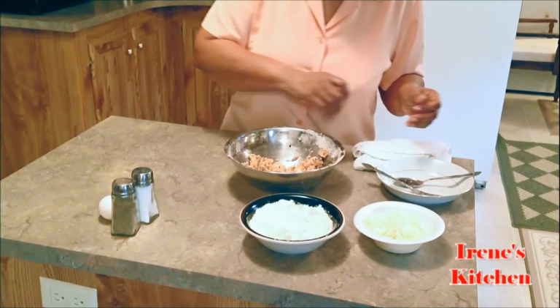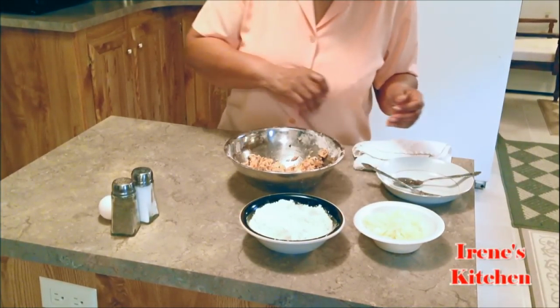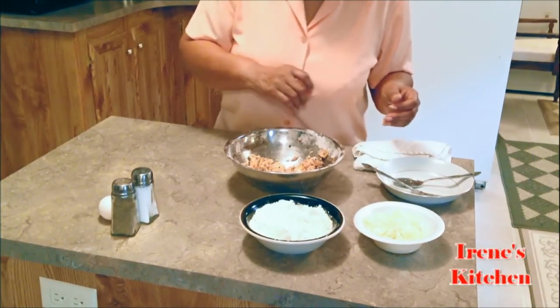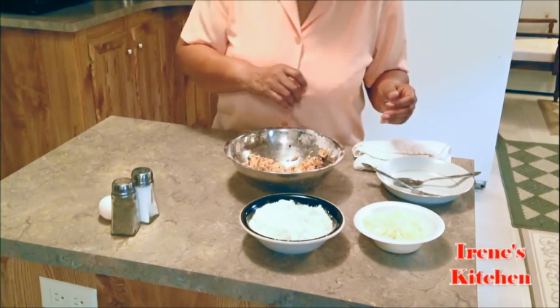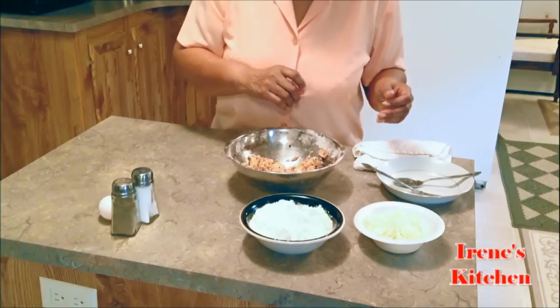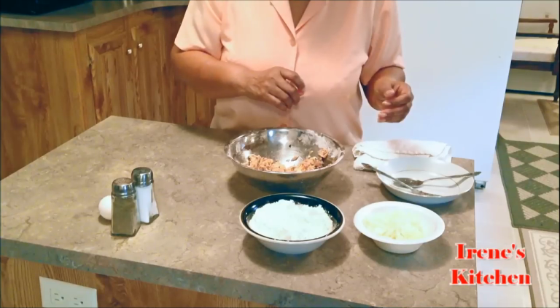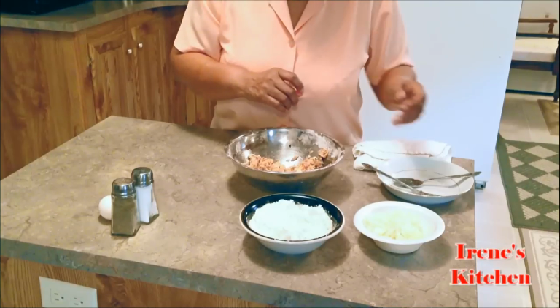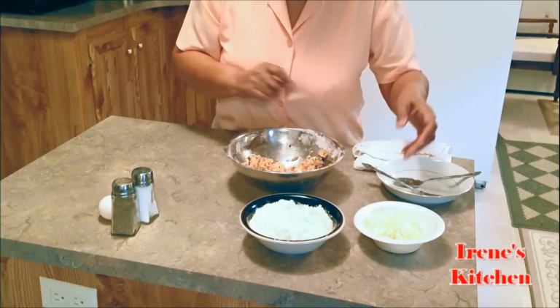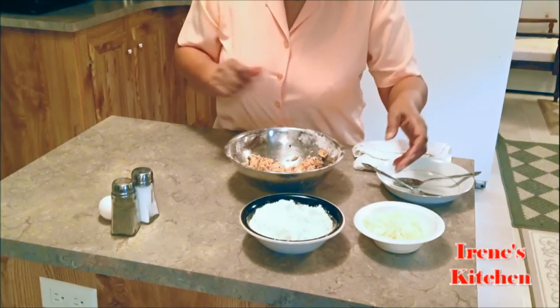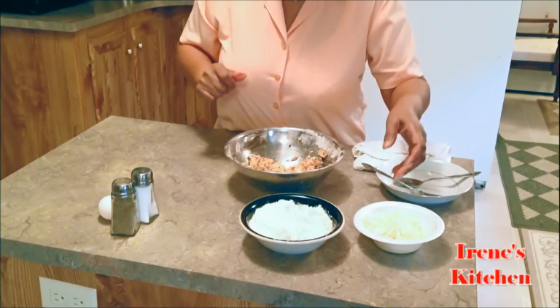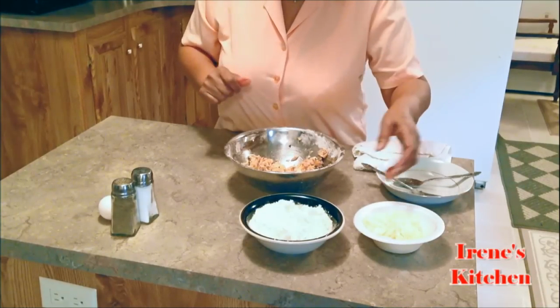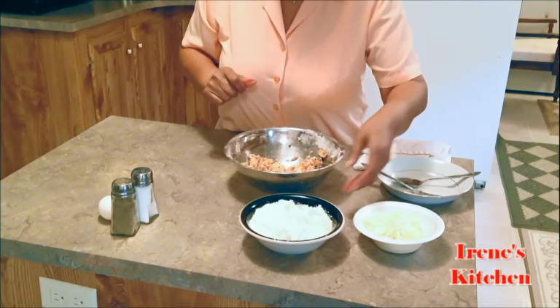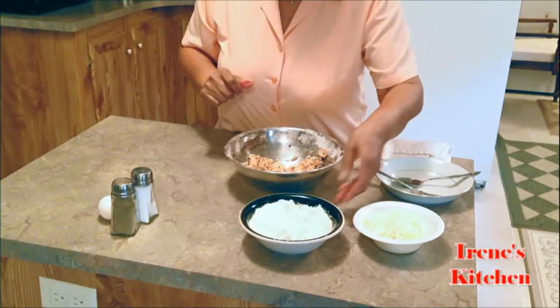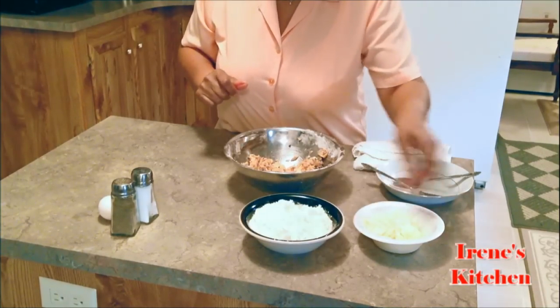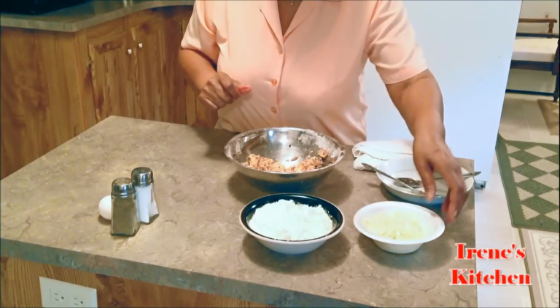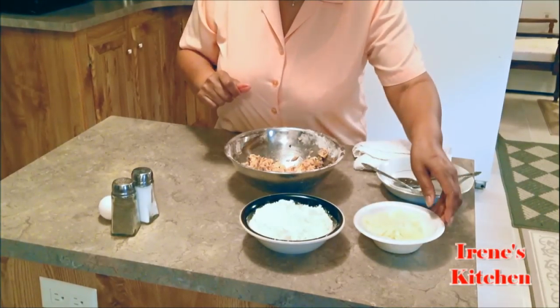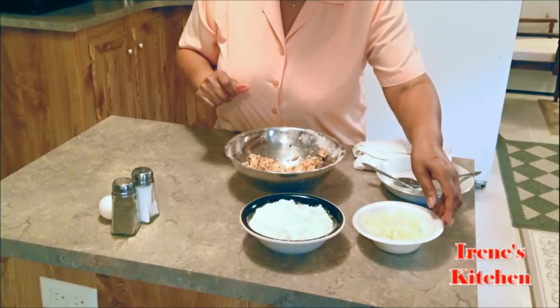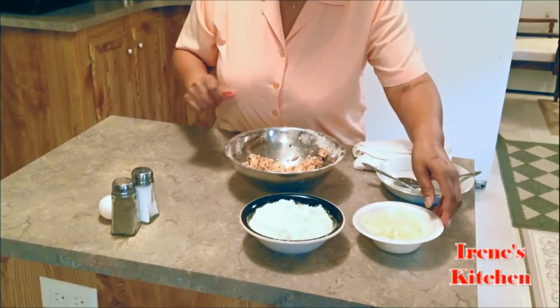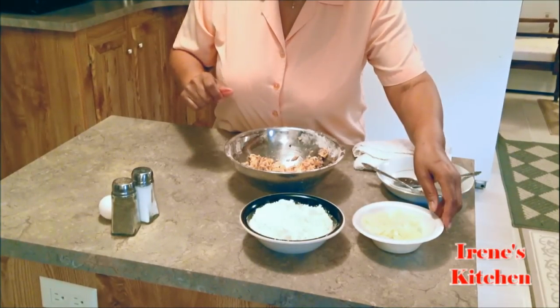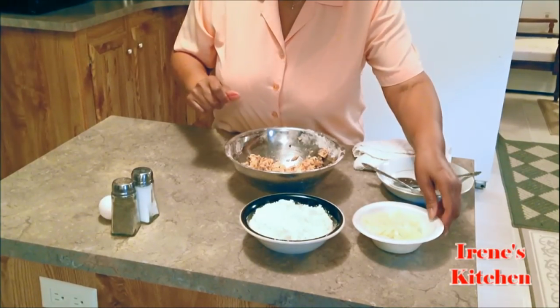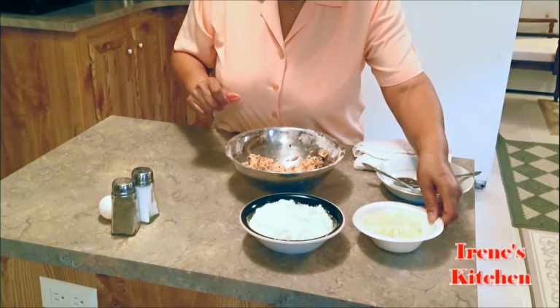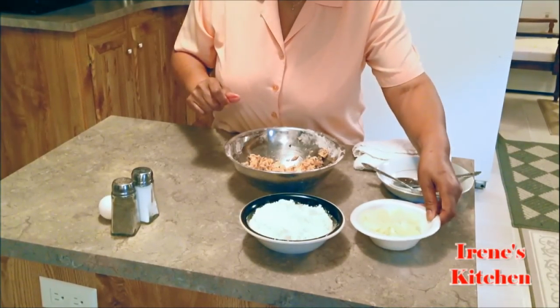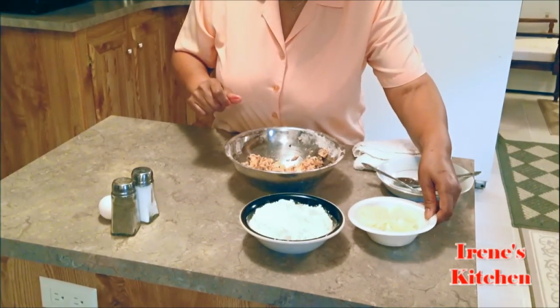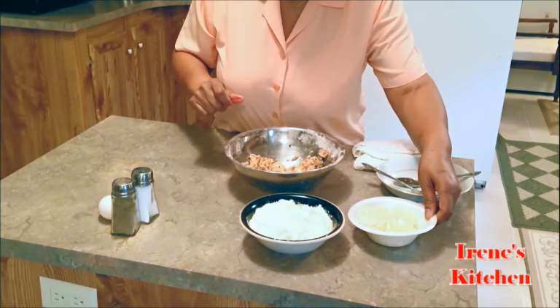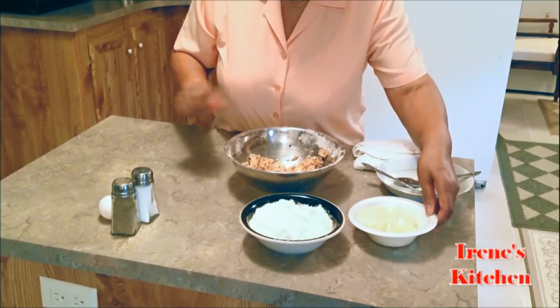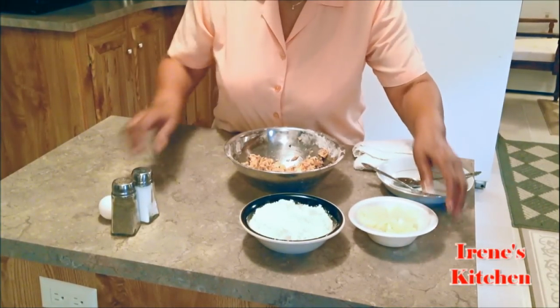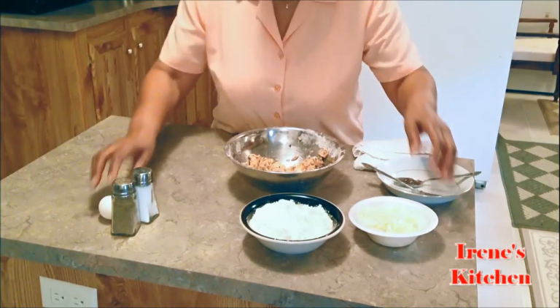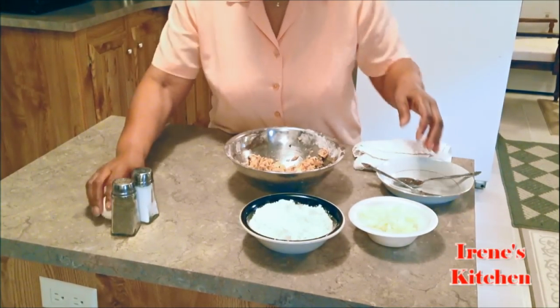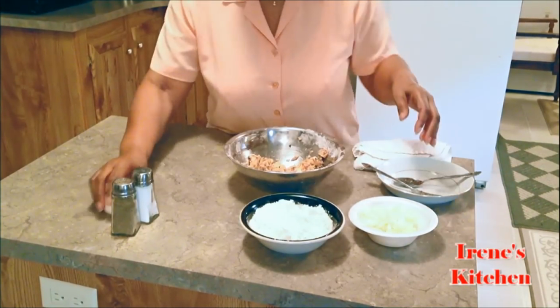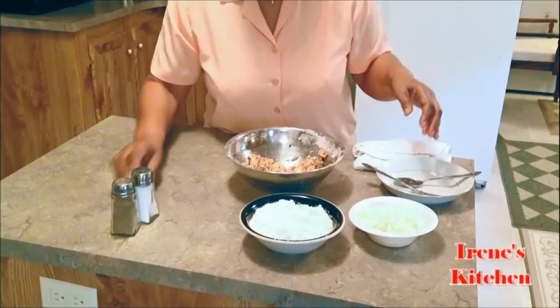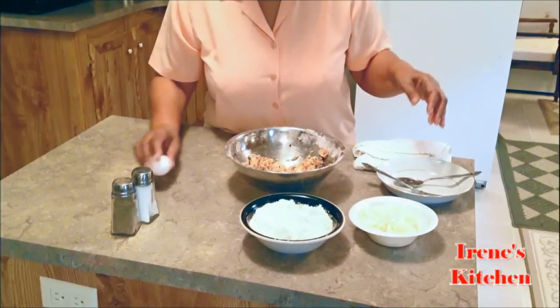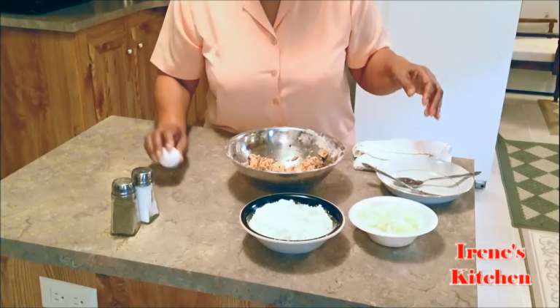Okay, we got them broken up. I'm going to put my egg in there.